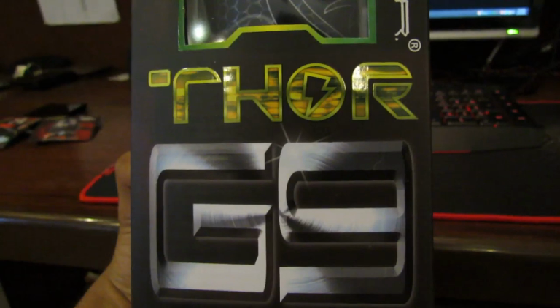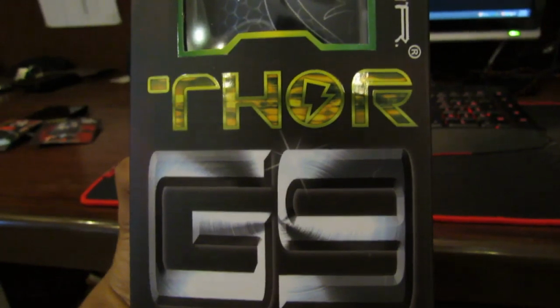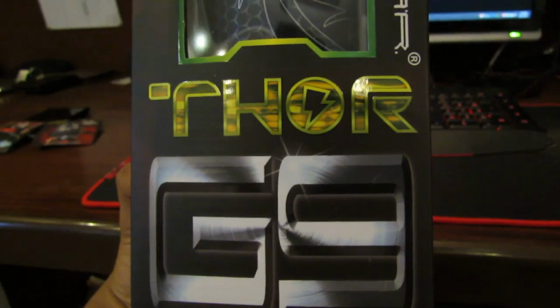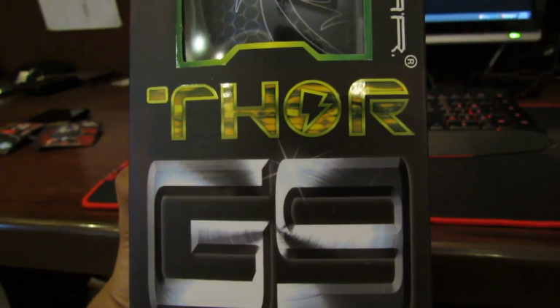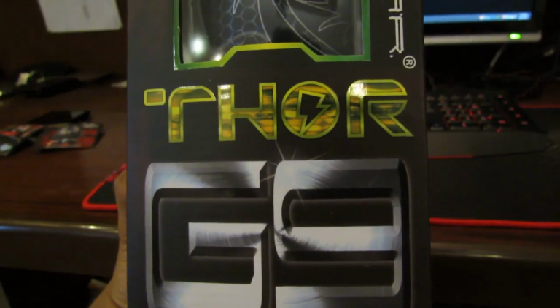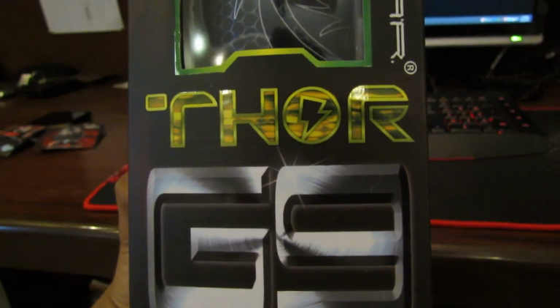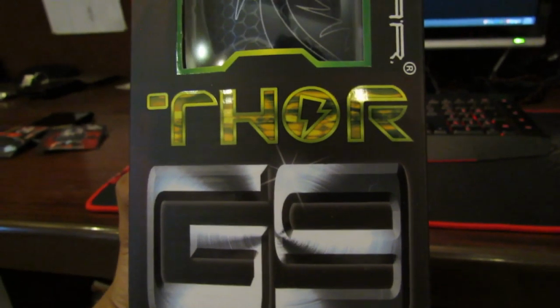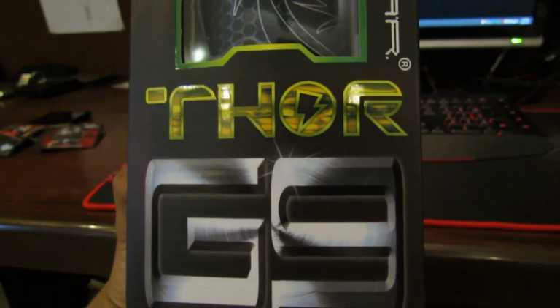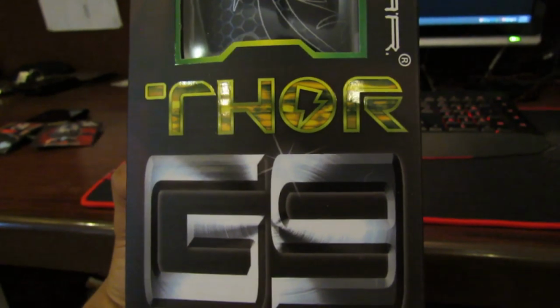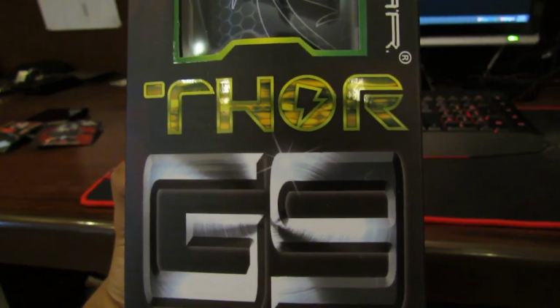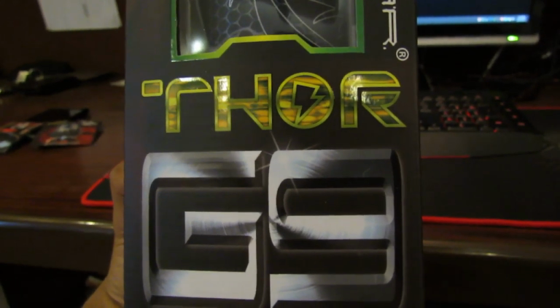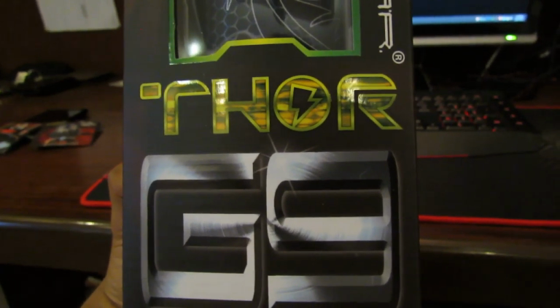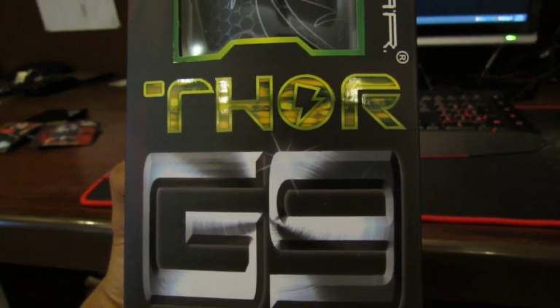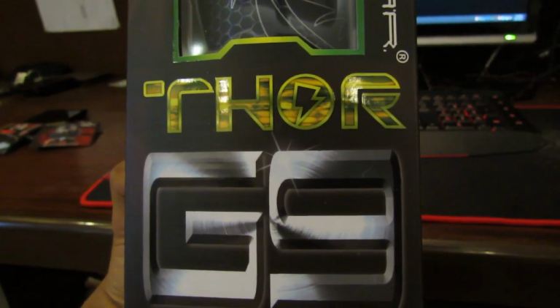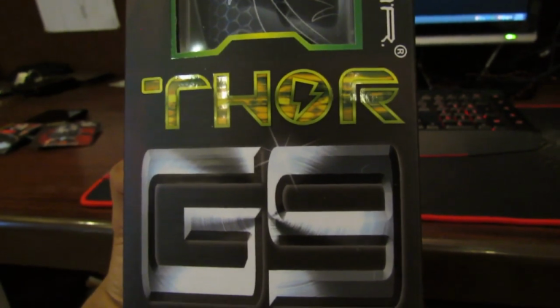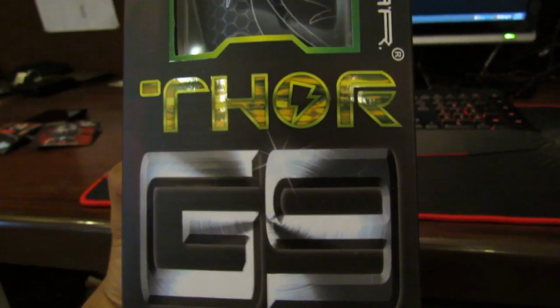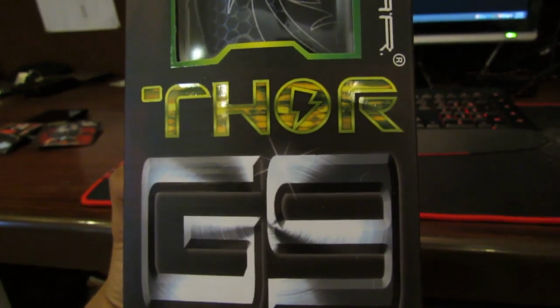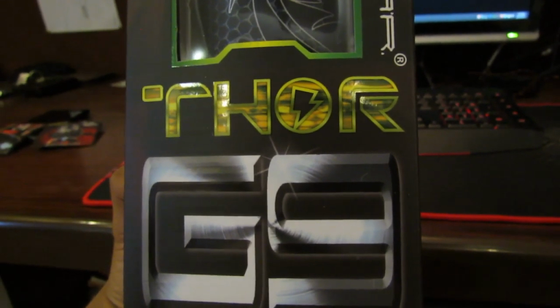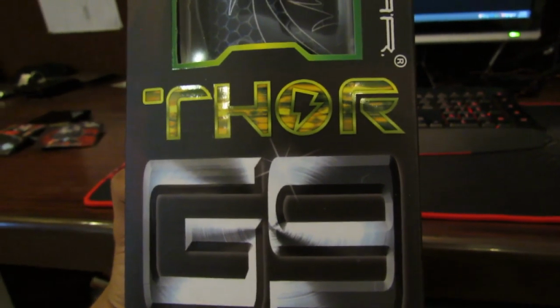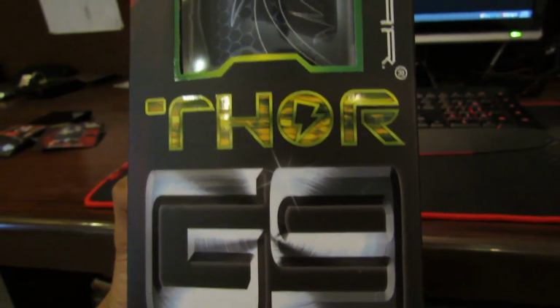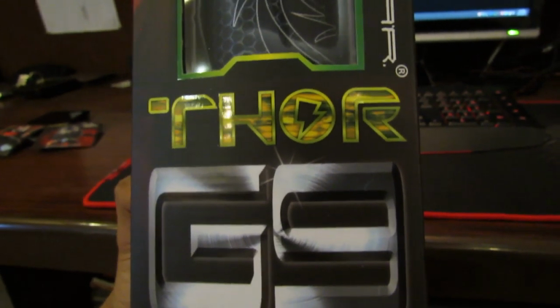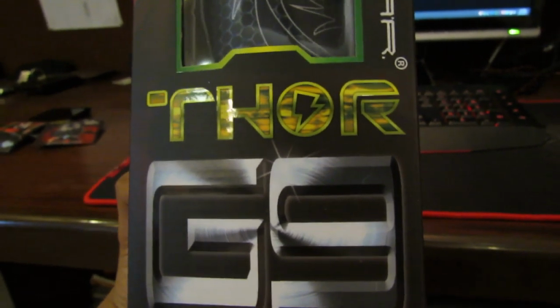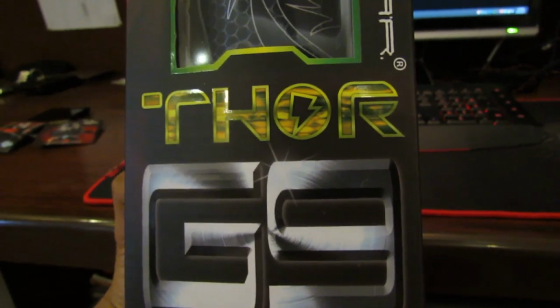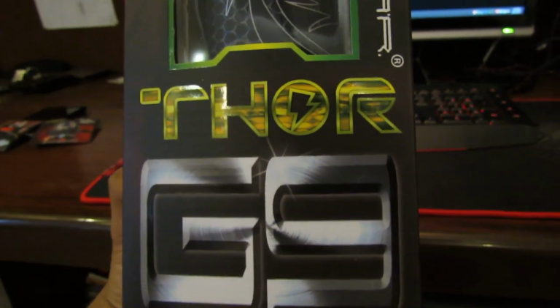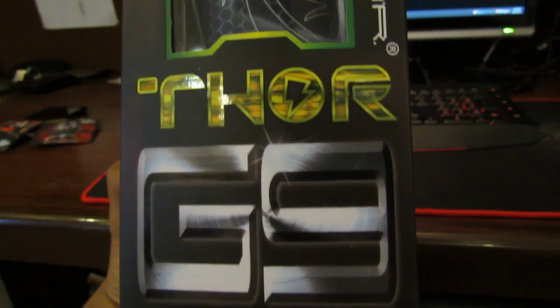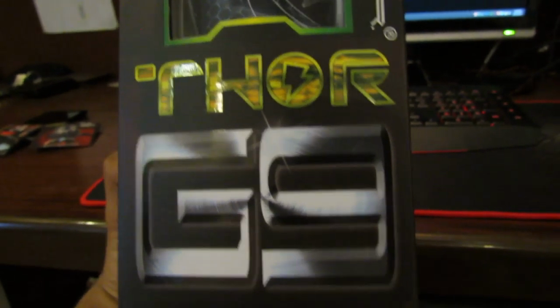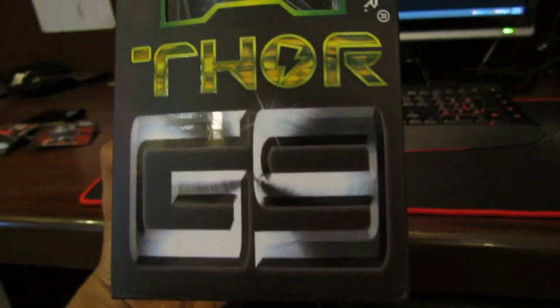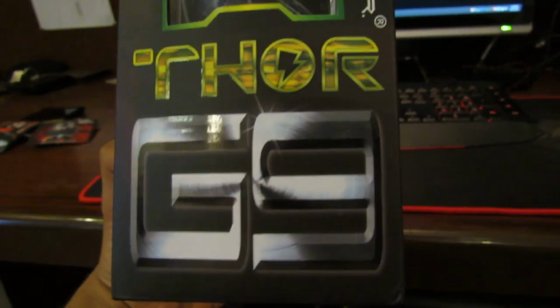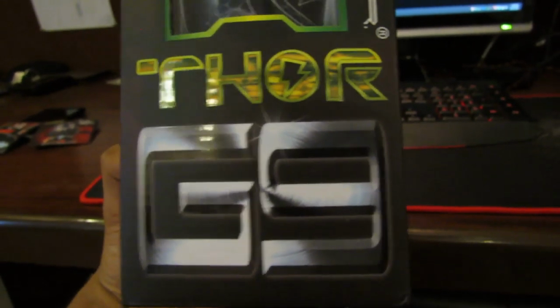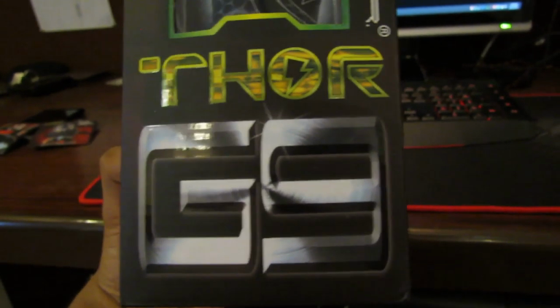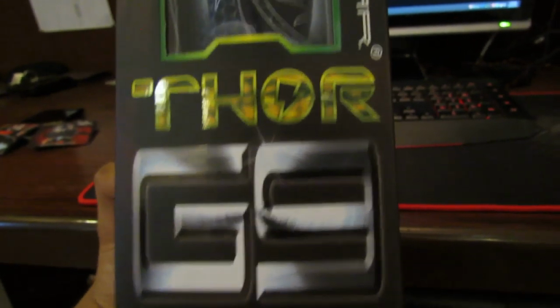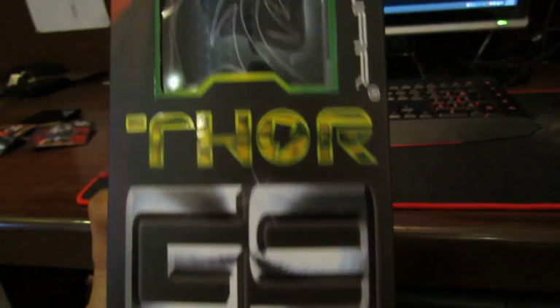Hey guys, I'll be doing a review of the DragonWallThor G9 Gaming Mouse.